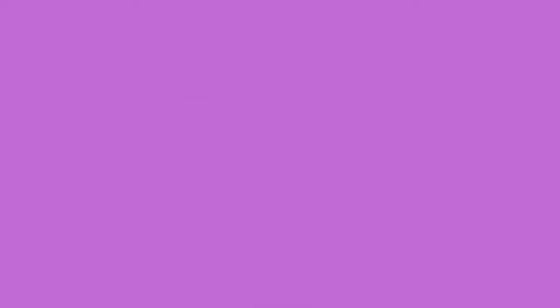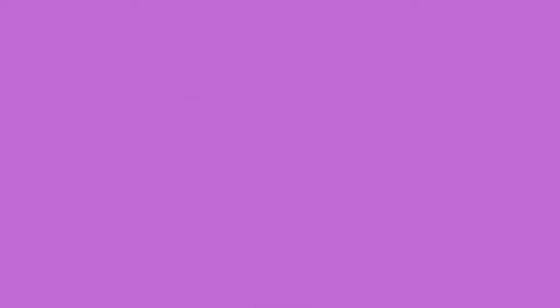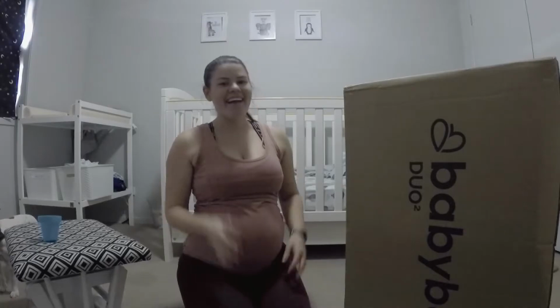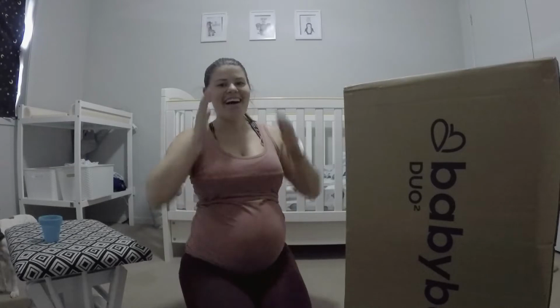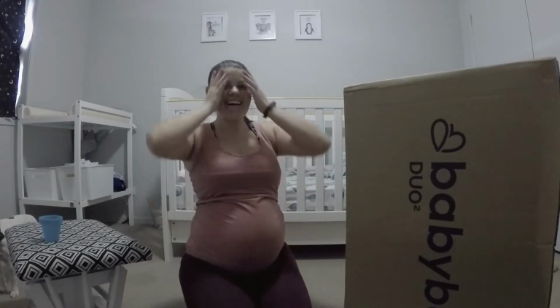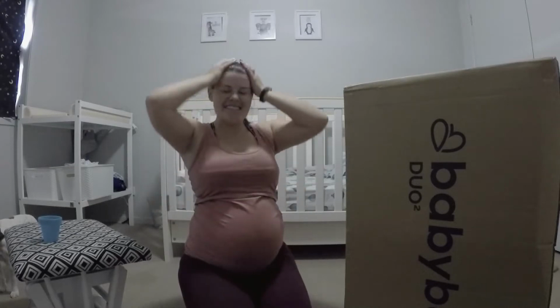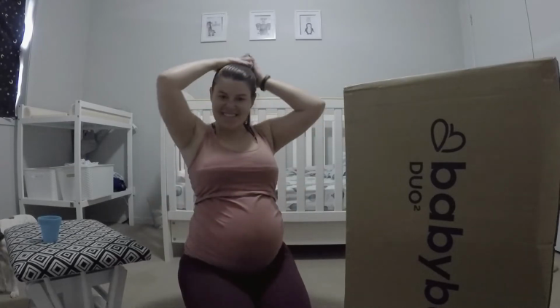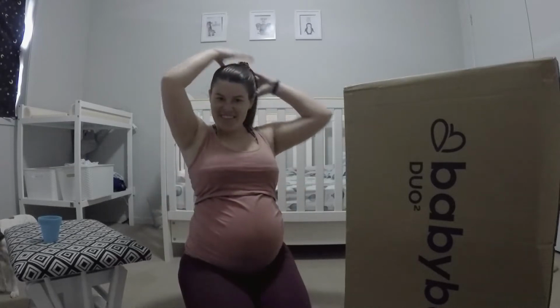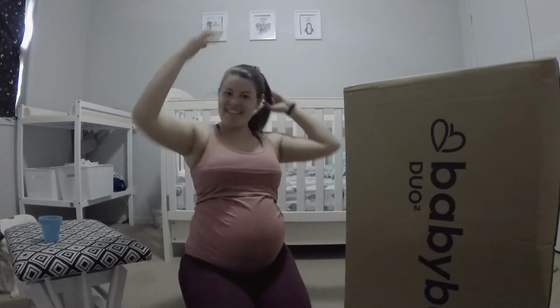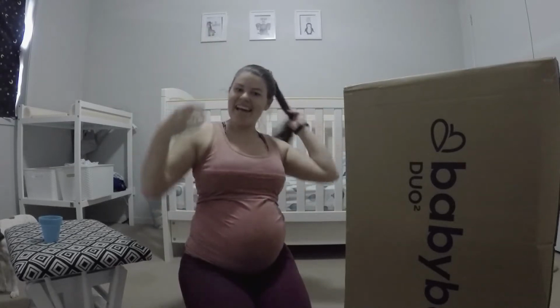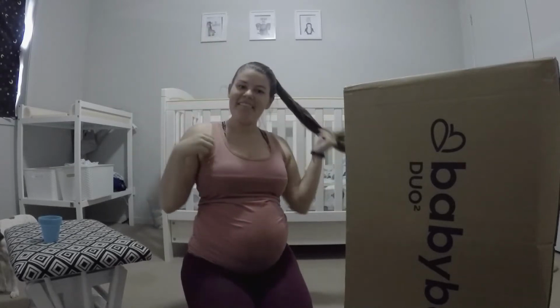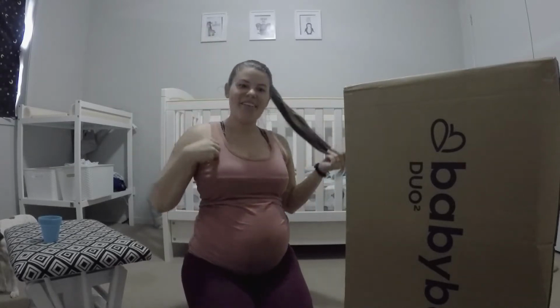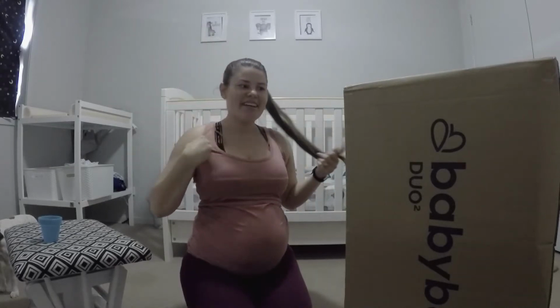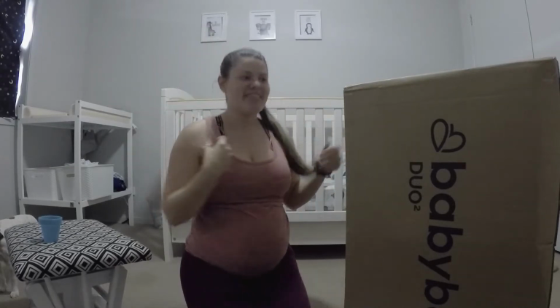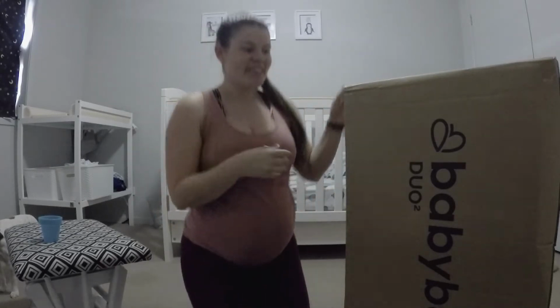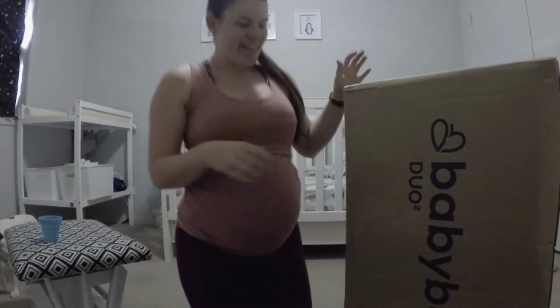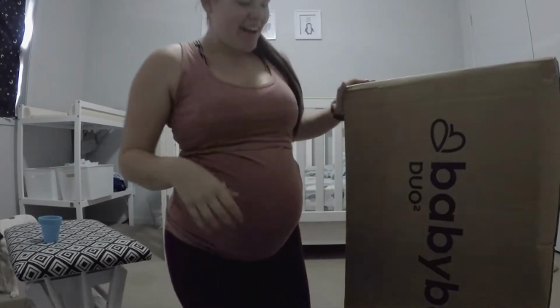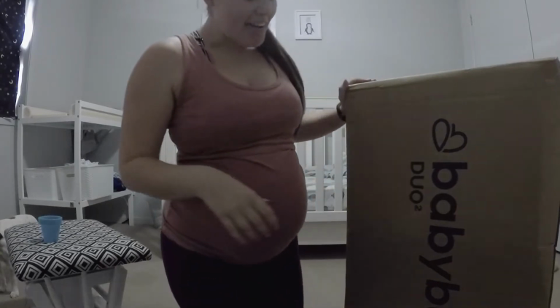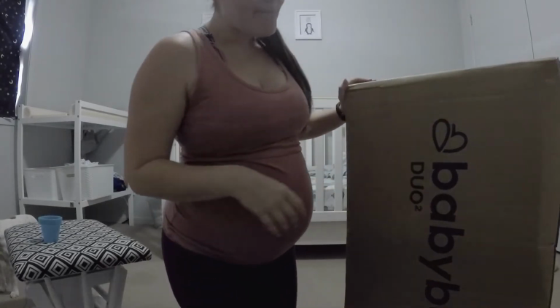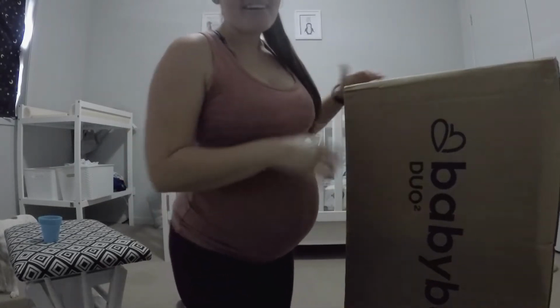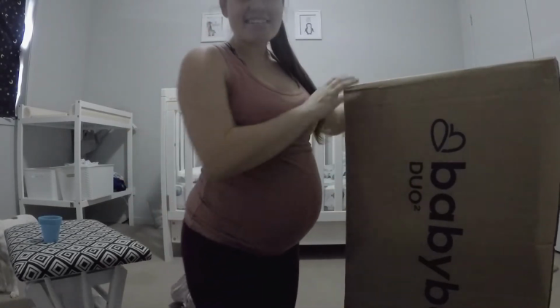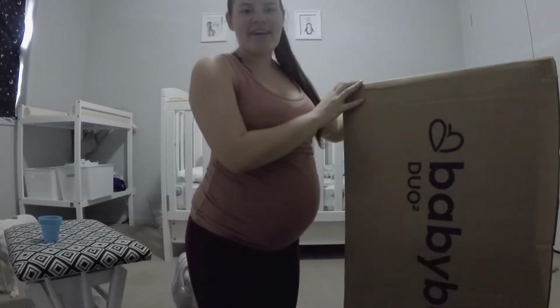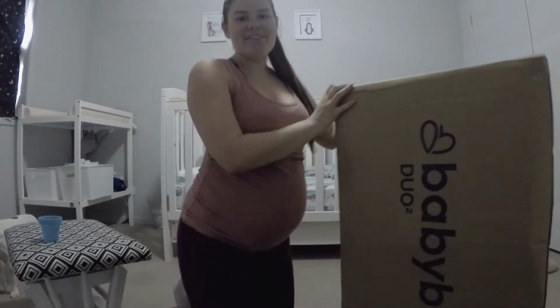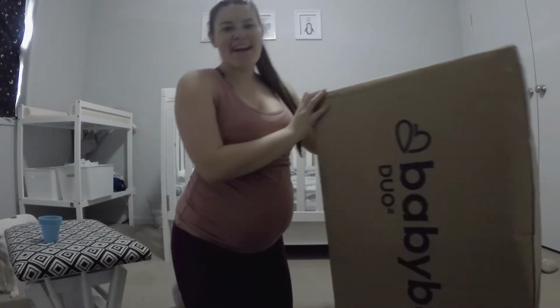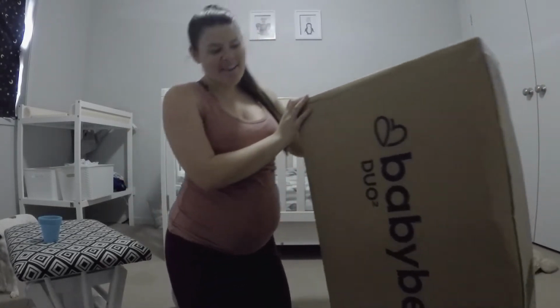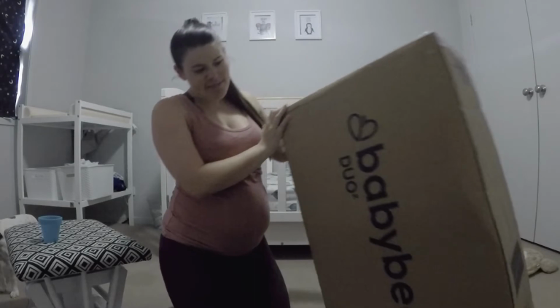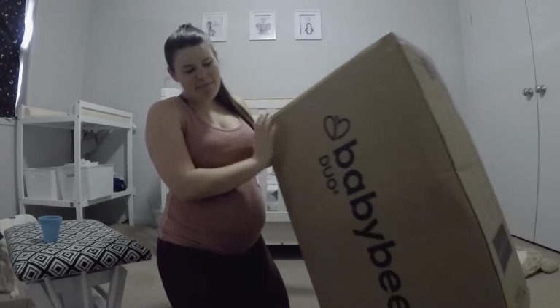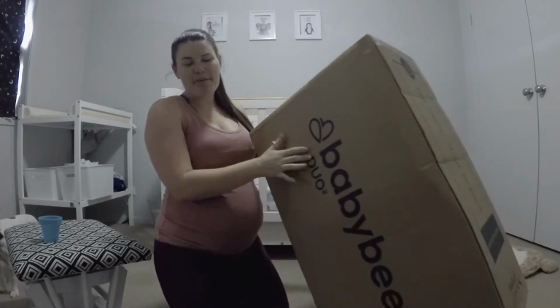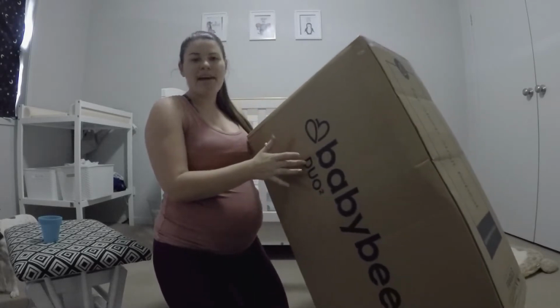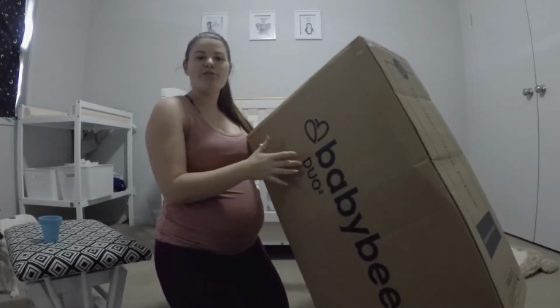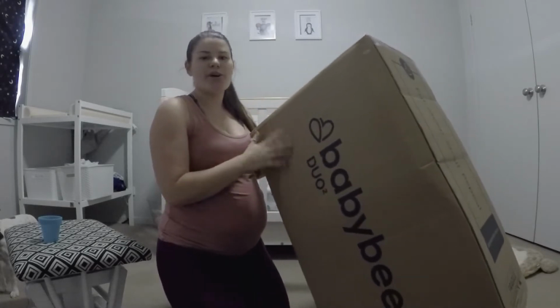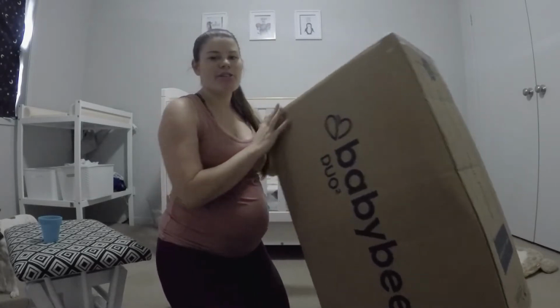Hey guys, so today I'm going to unbox my new pram, the Baby Bee Duo 2.